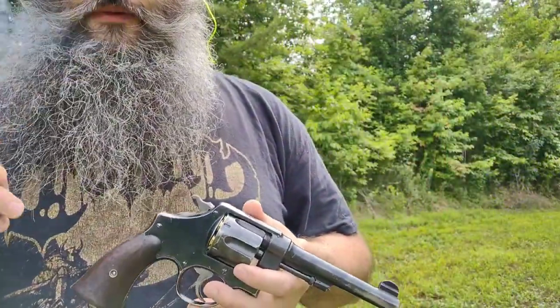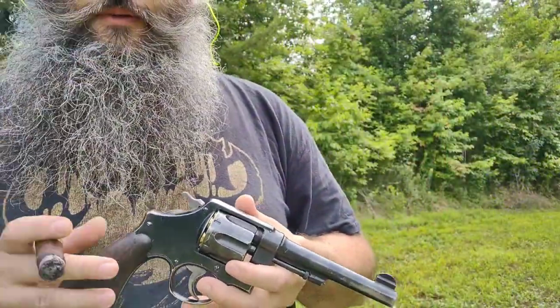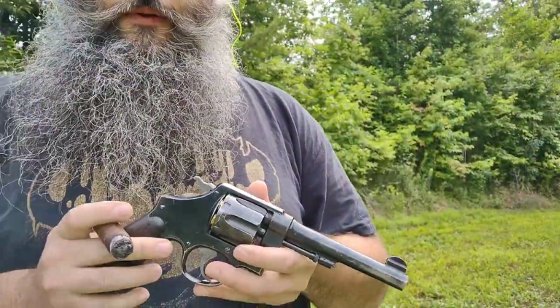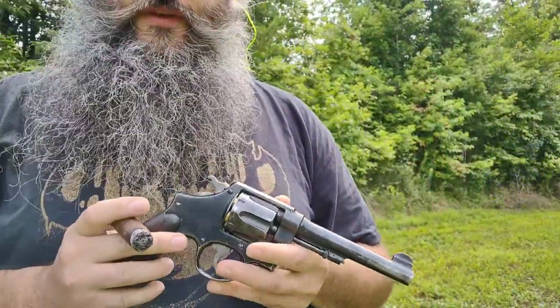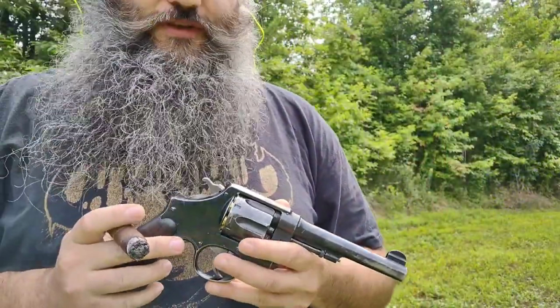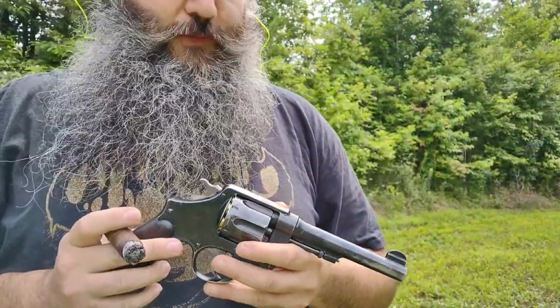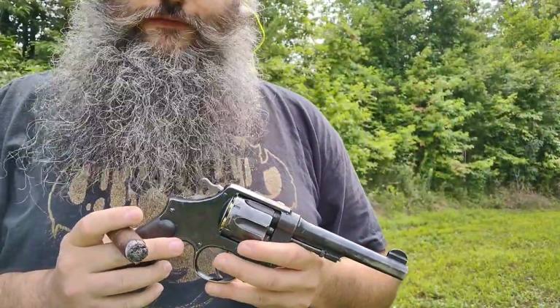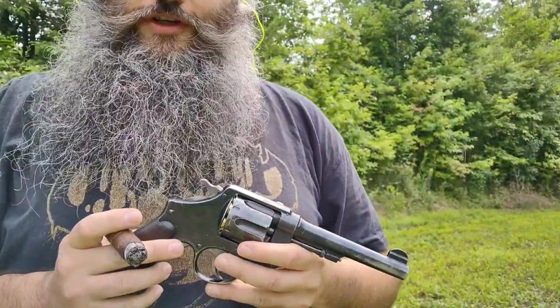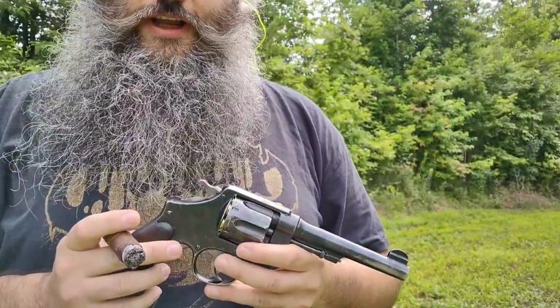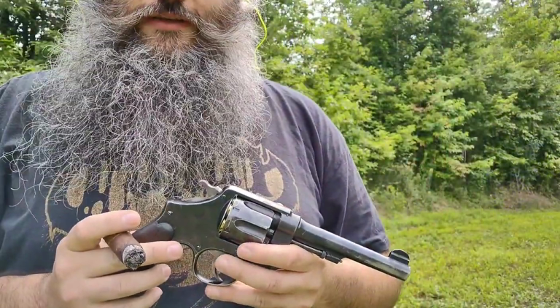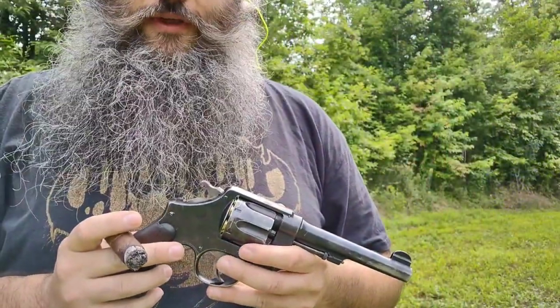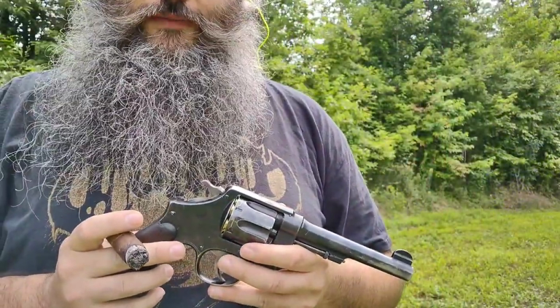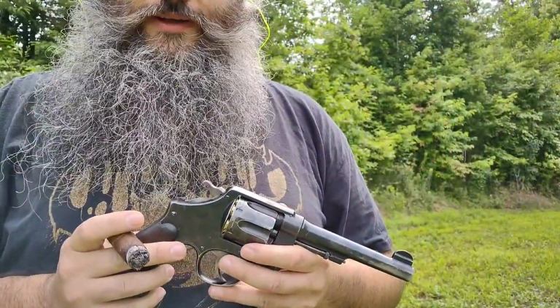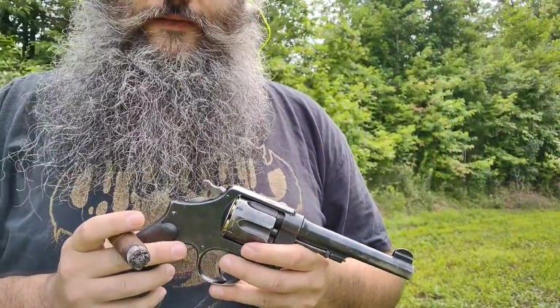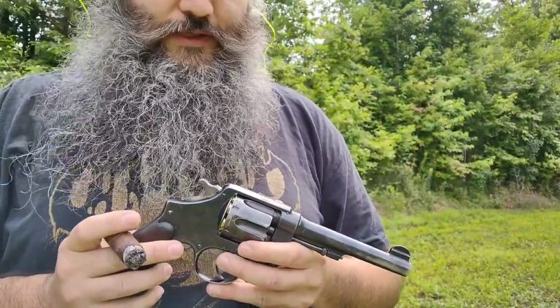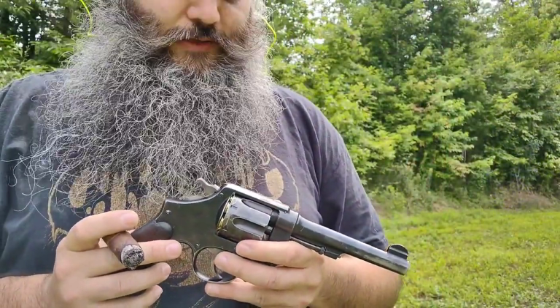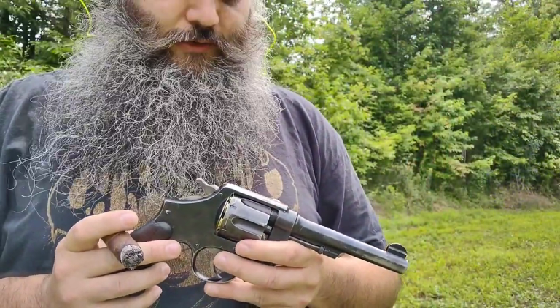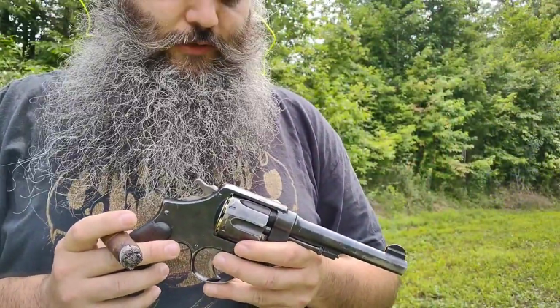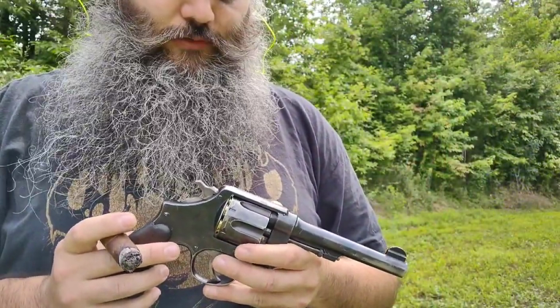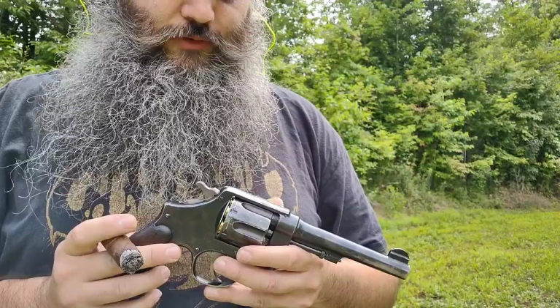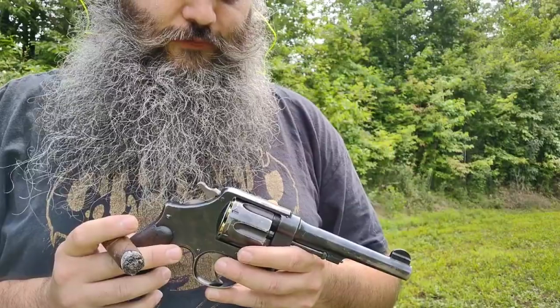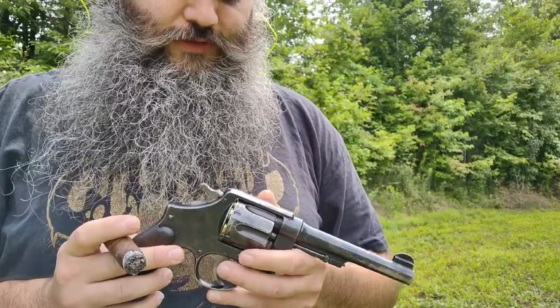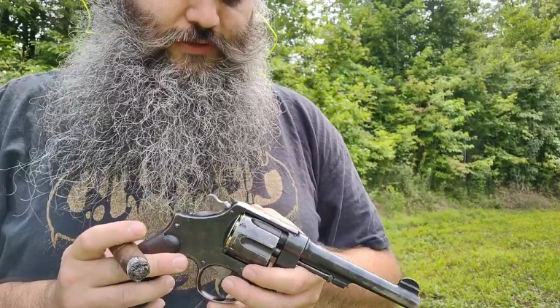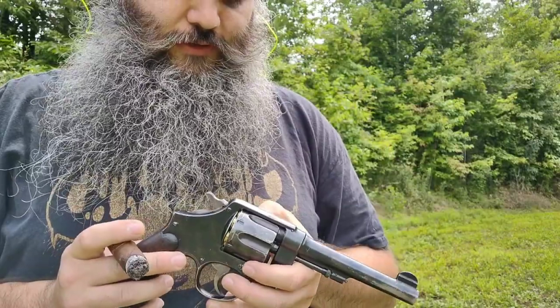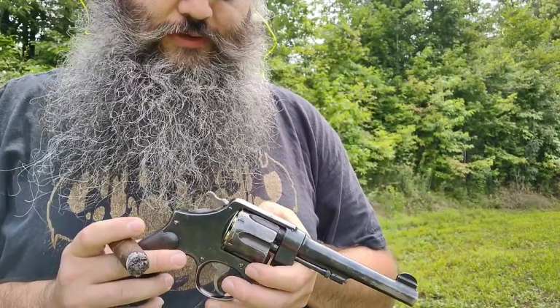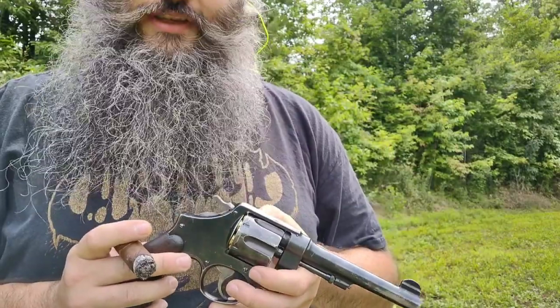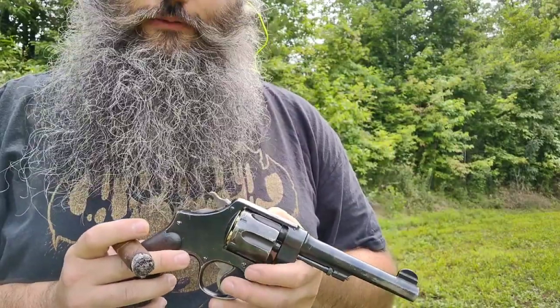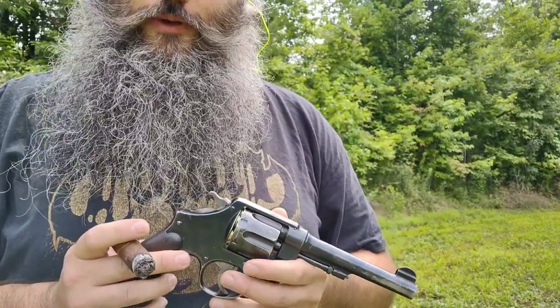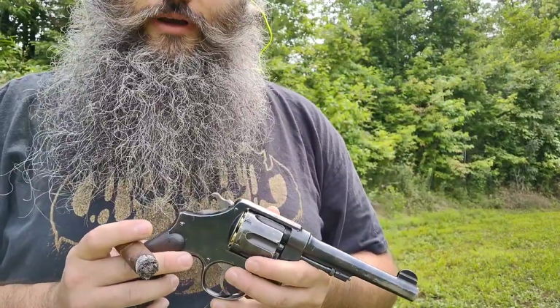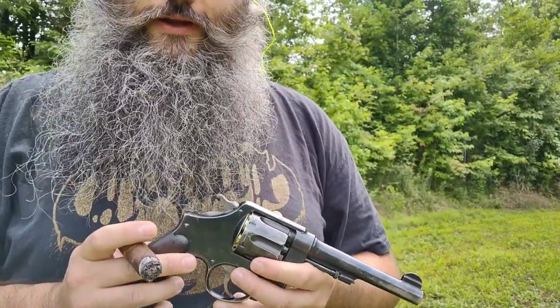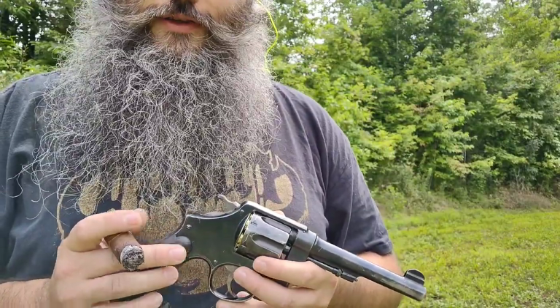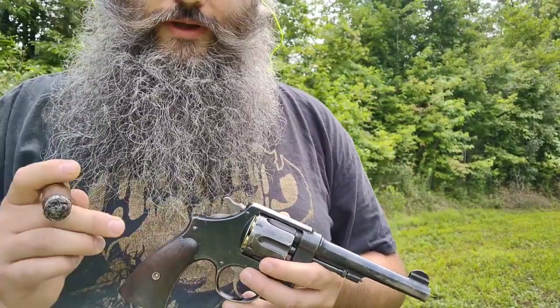So these are going to be the first shots through the M1917. We'll do the first cylinder and see where we are accuracy-wise.